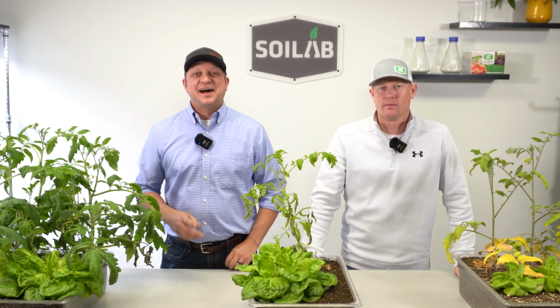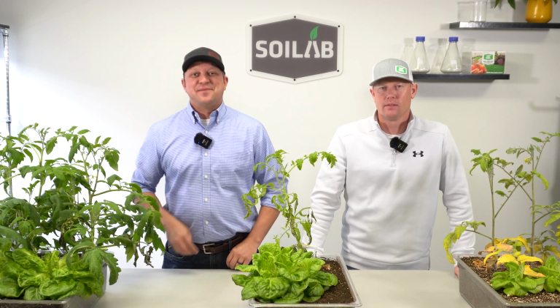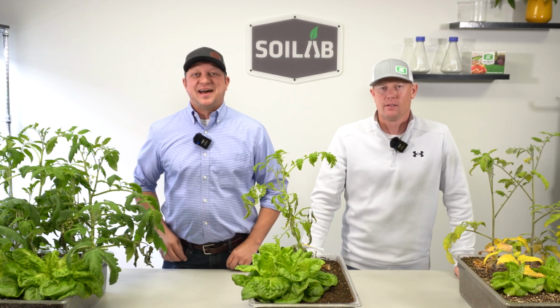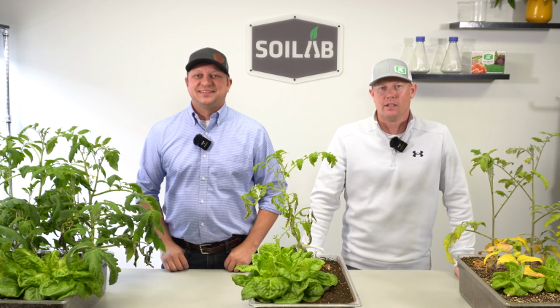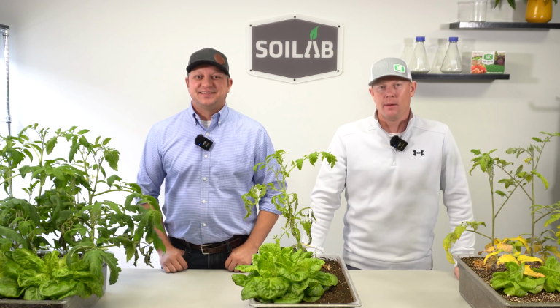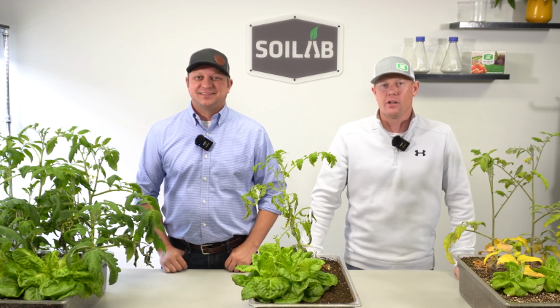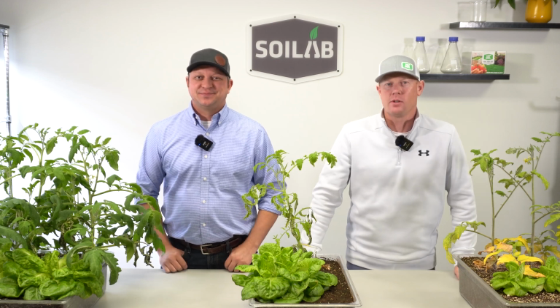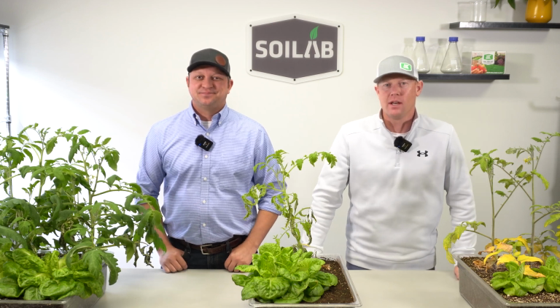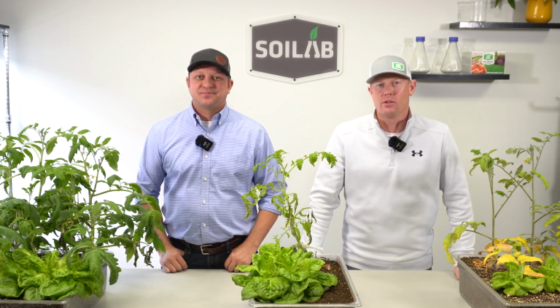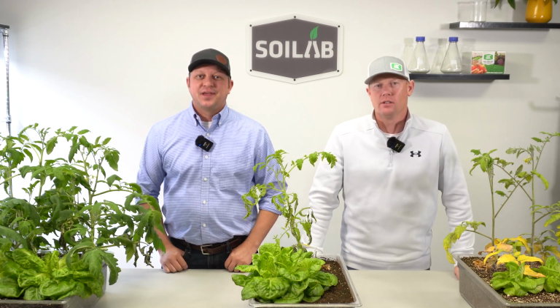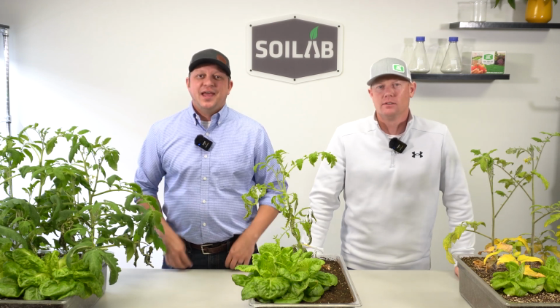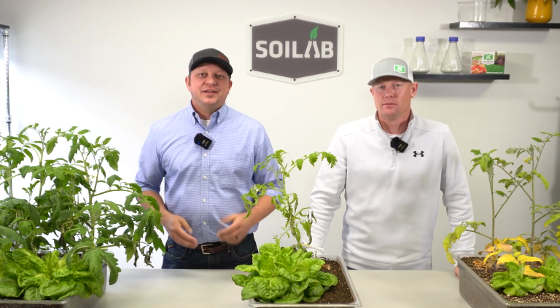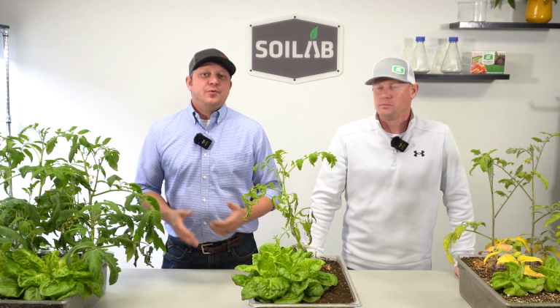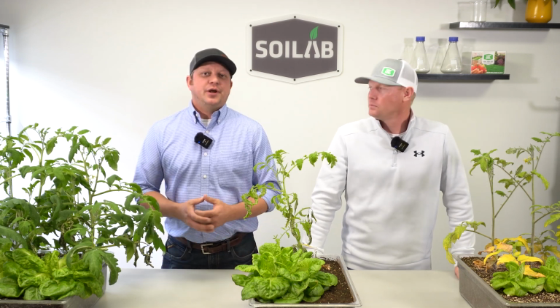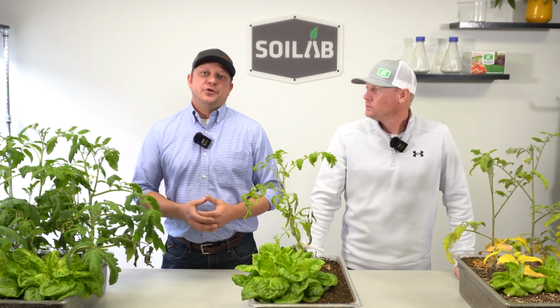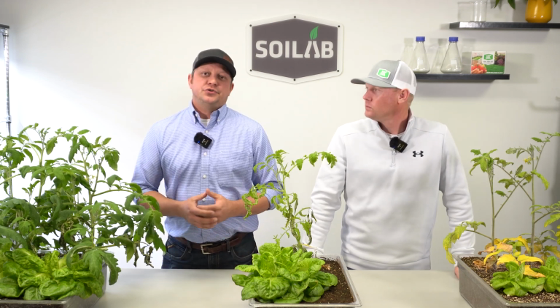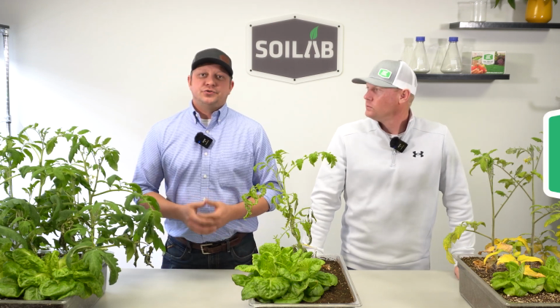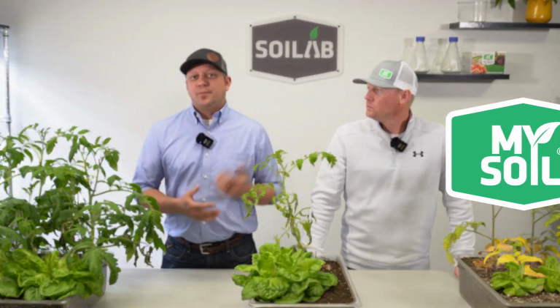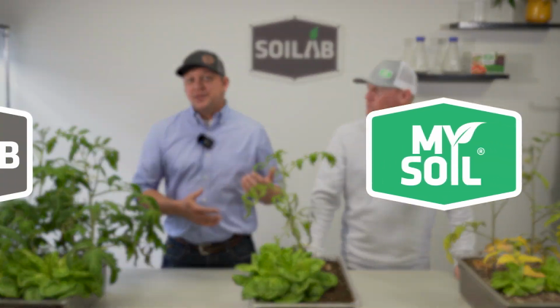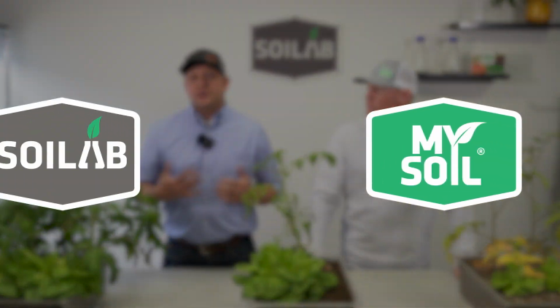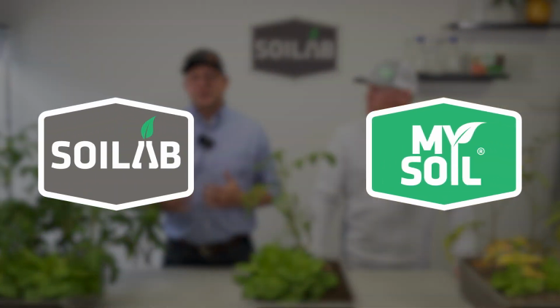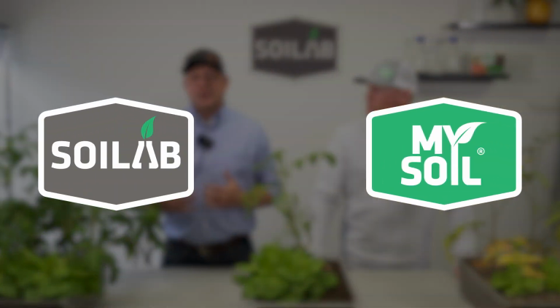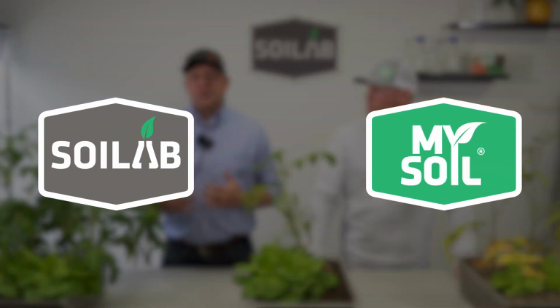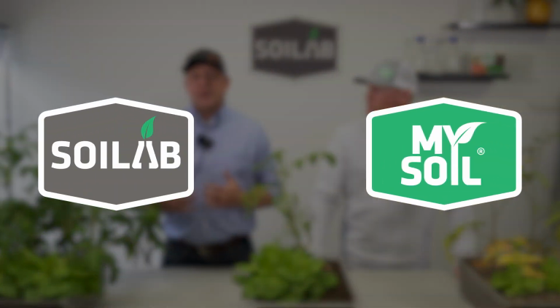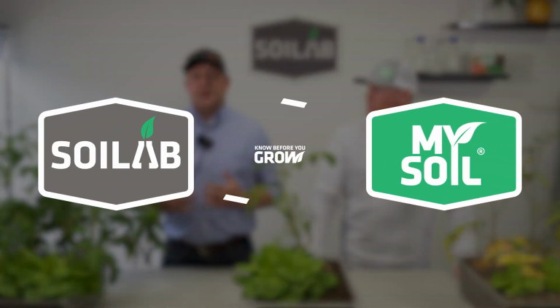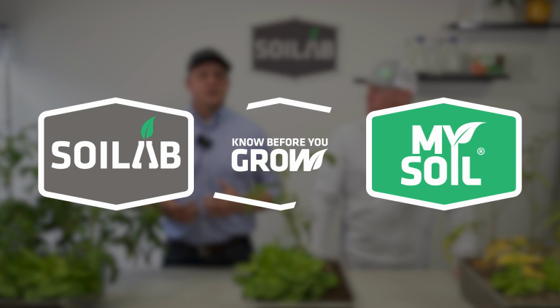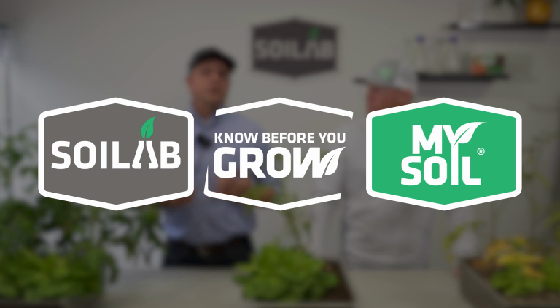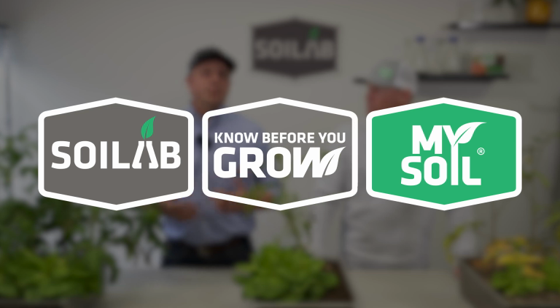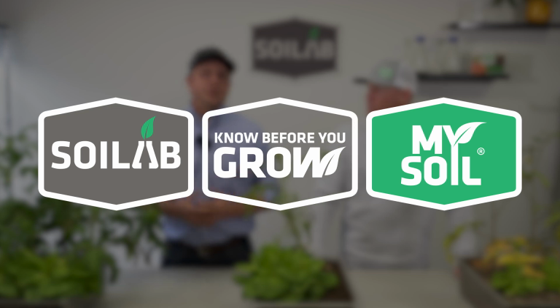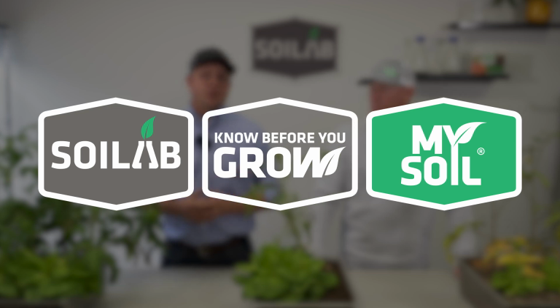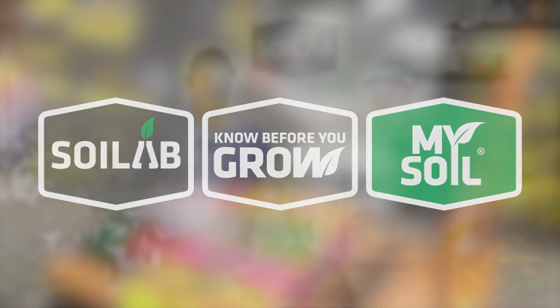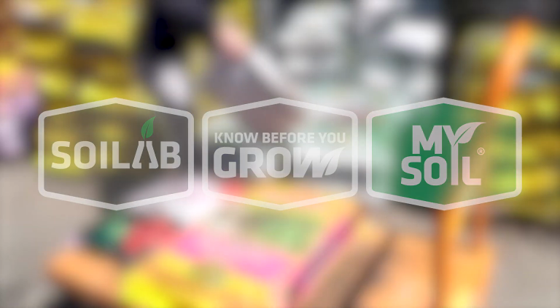Hi, I'm Matt and I'm Chris with MySoil, and today we want to introduce you to a MySoil Soil Lab collaboration called the Know Before You Grow series.